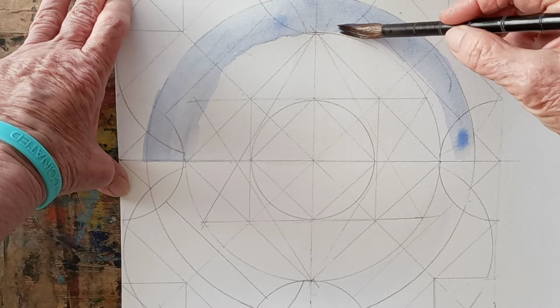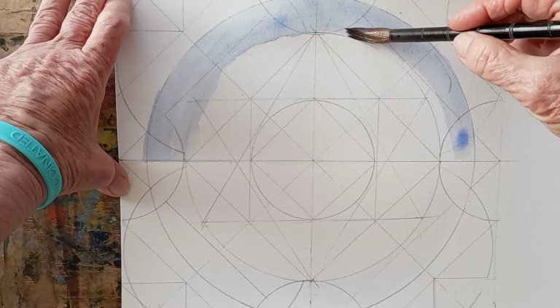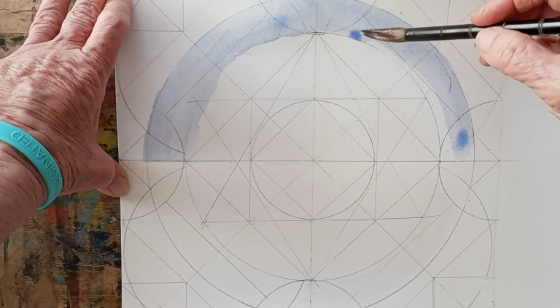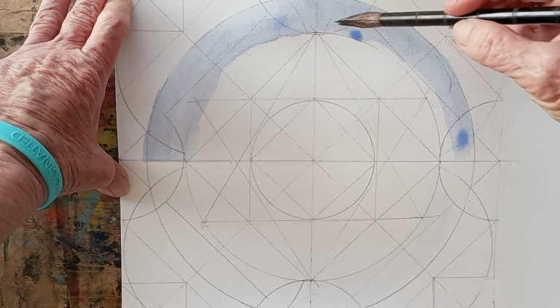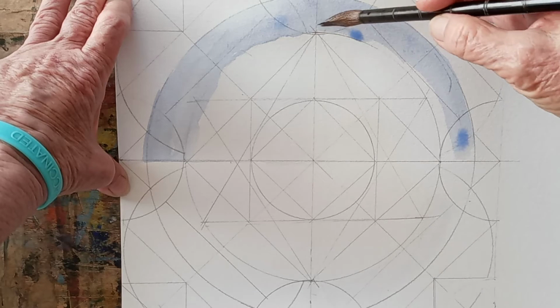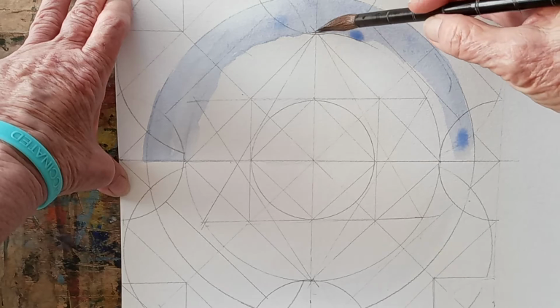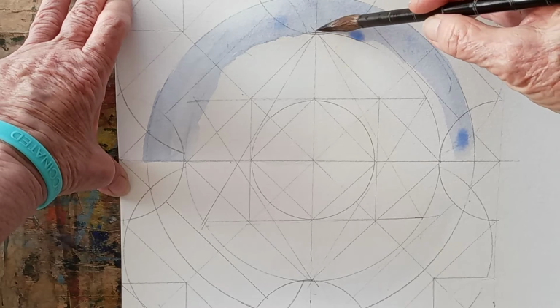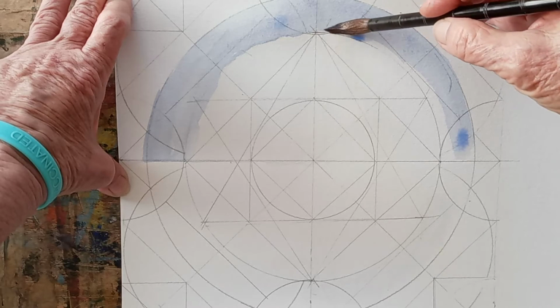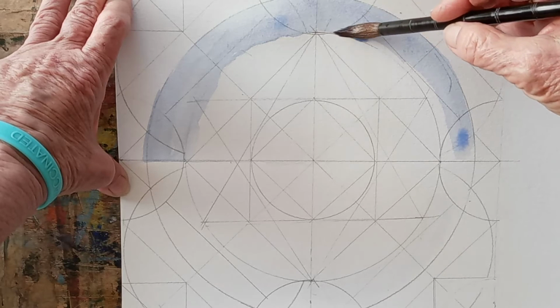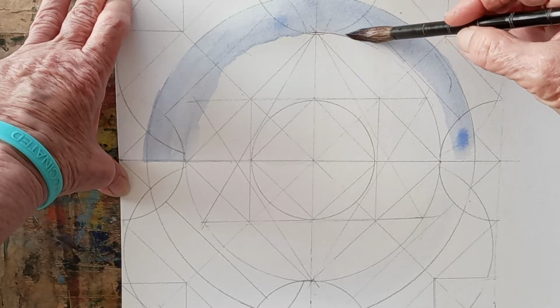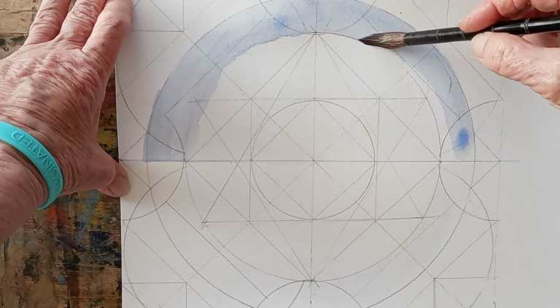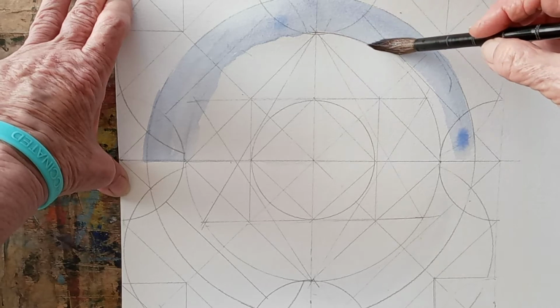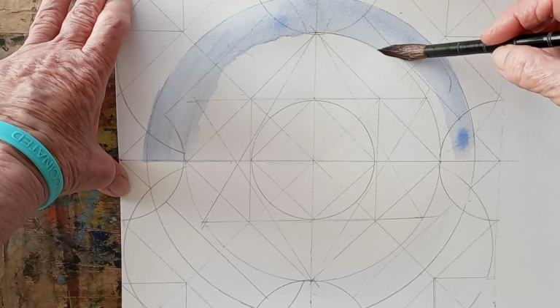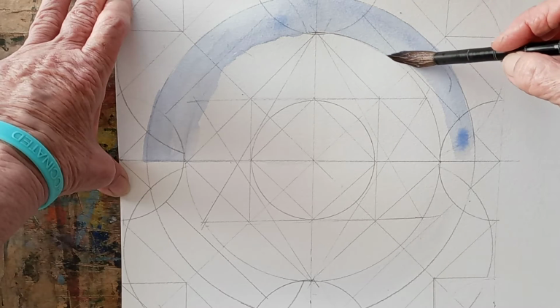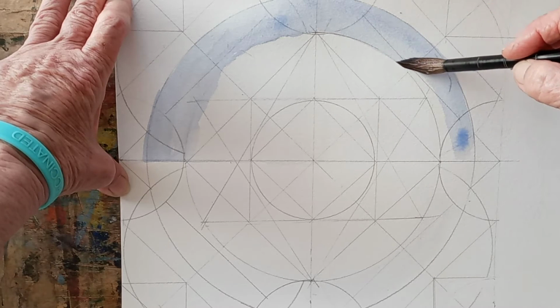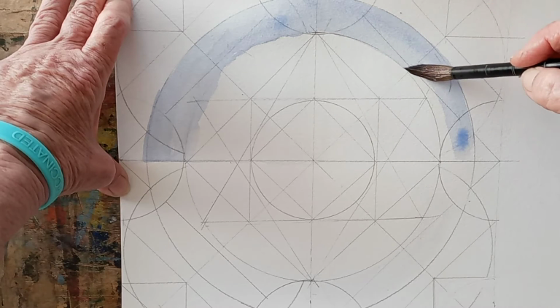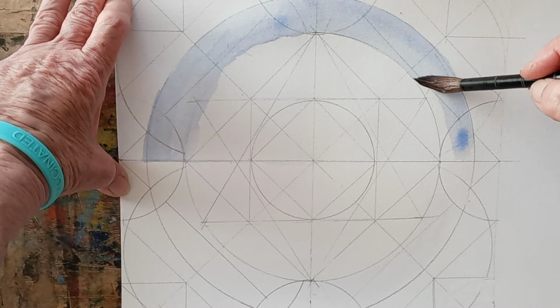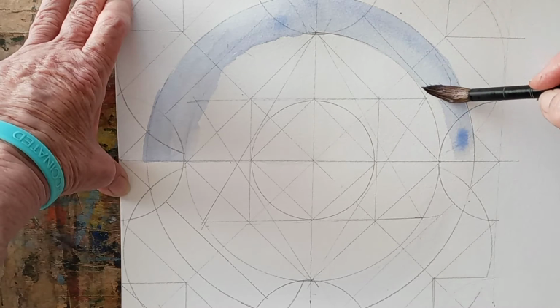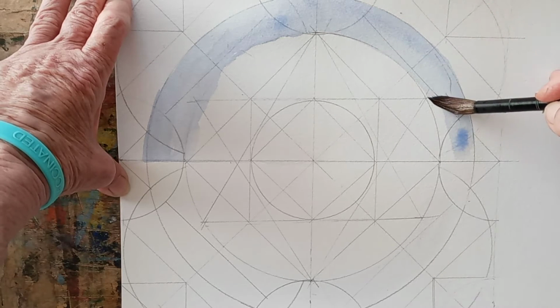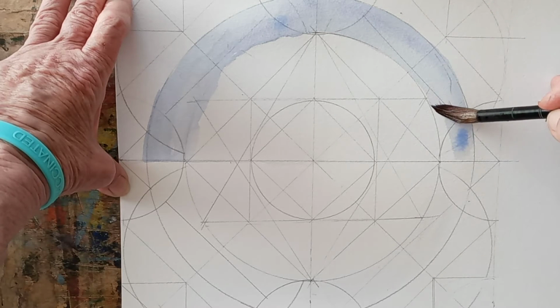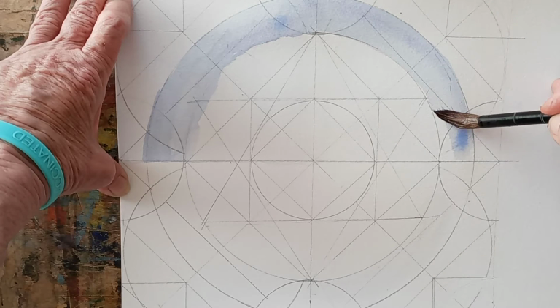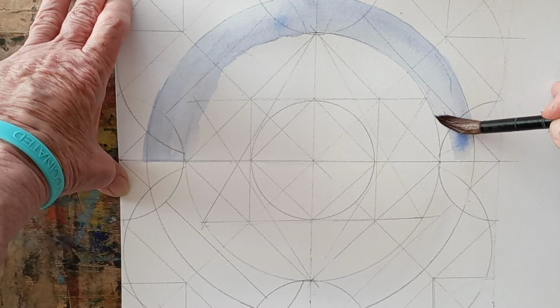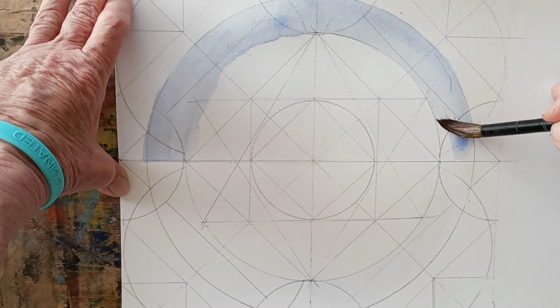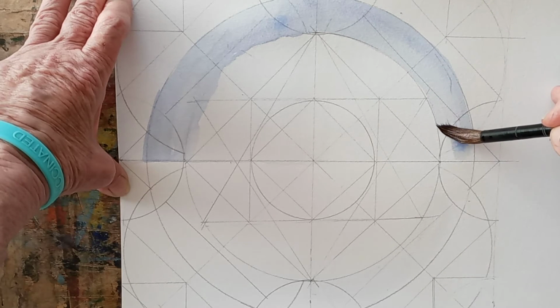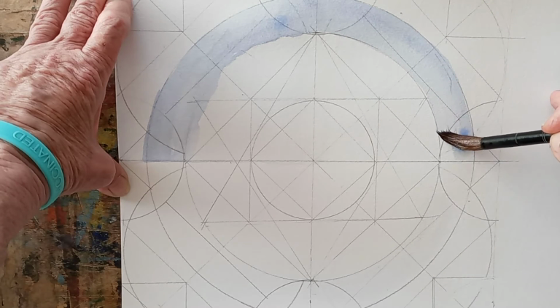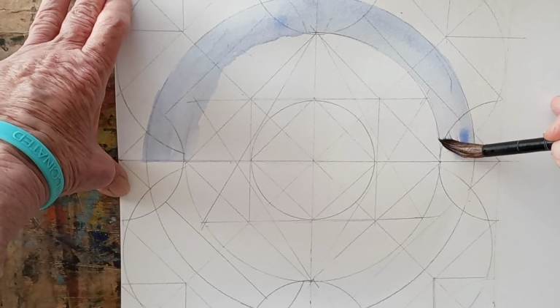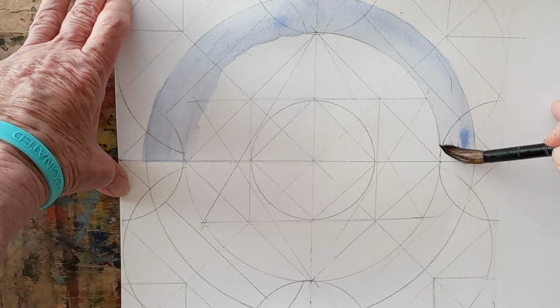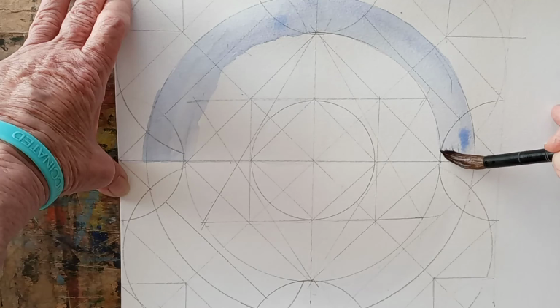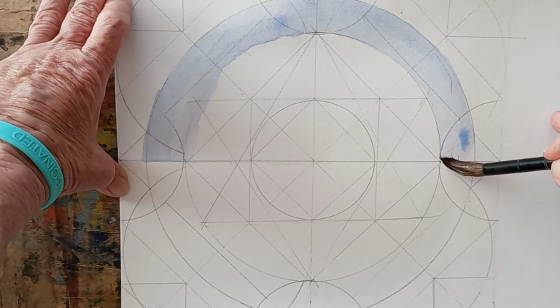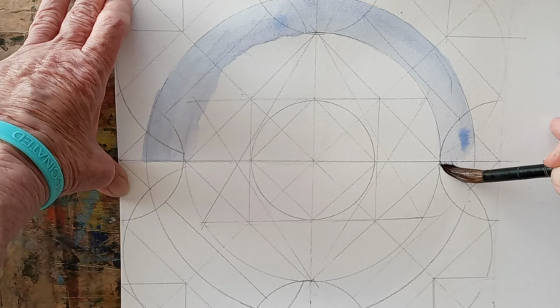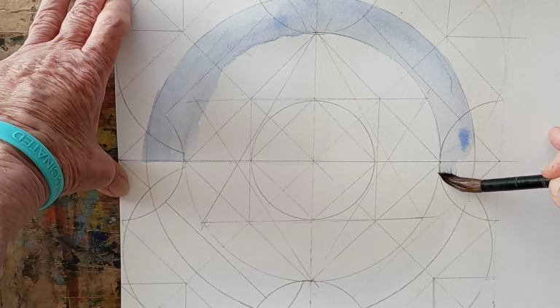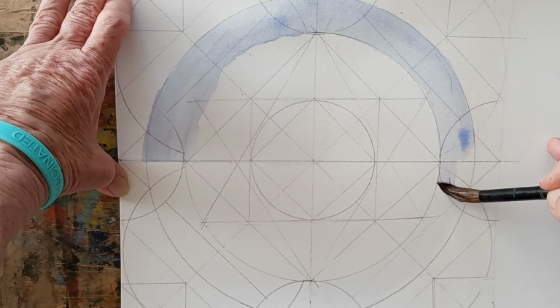That hair is going to have to come out, too. That's a cat hair, not a brush hair.